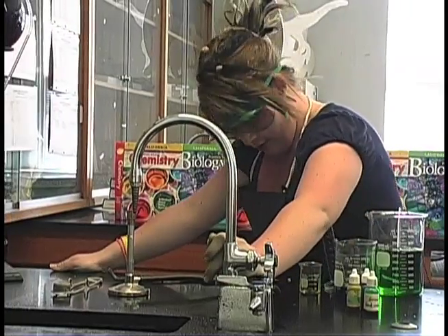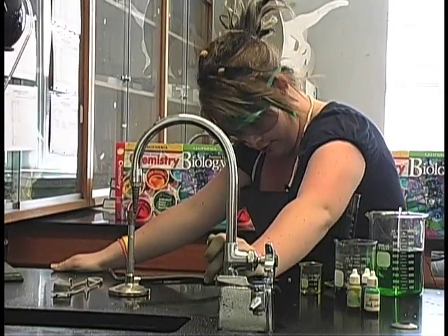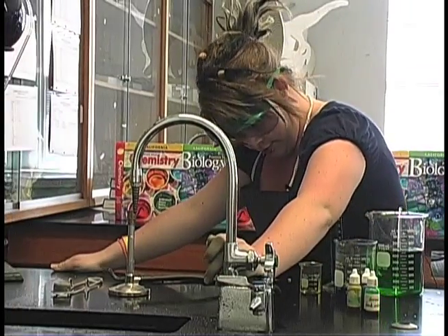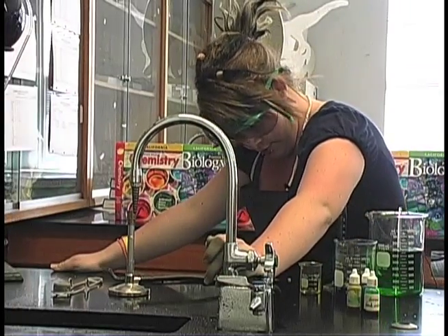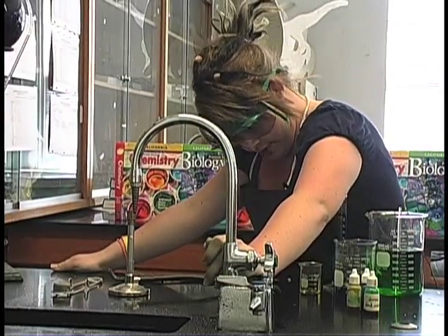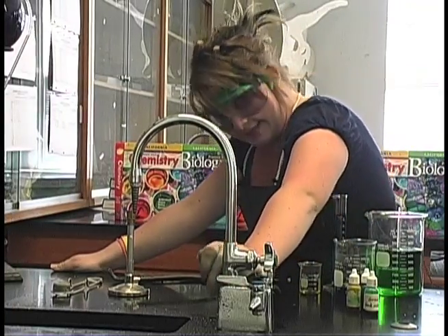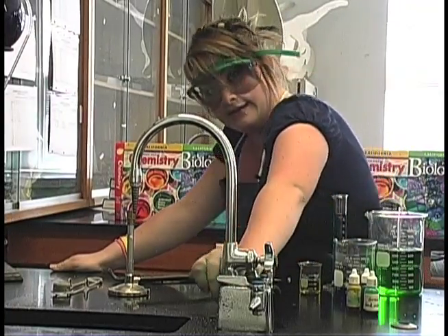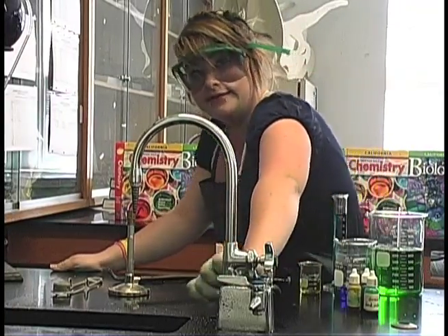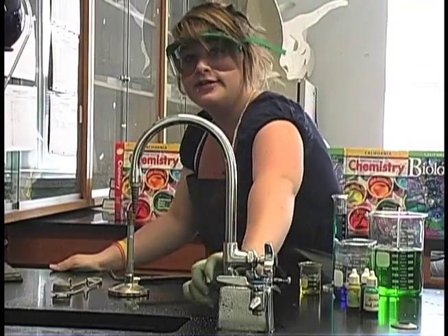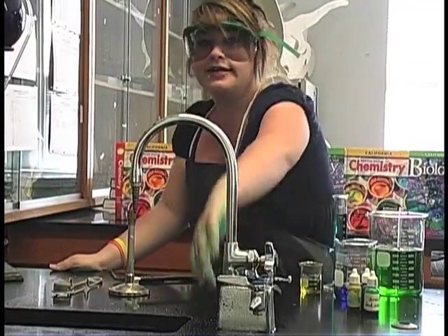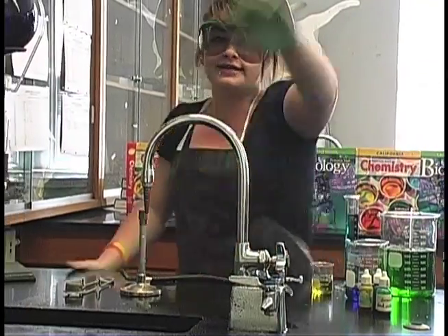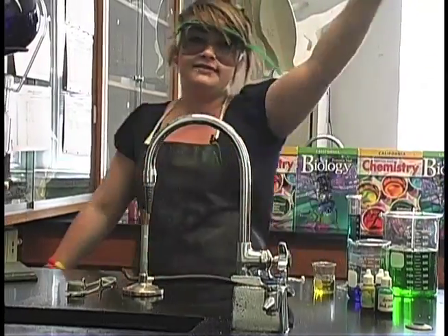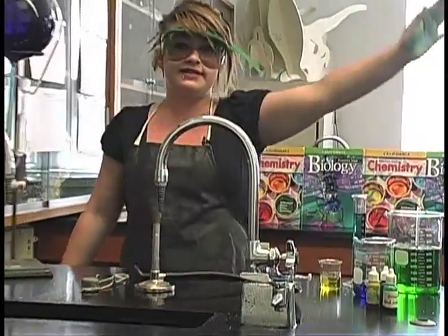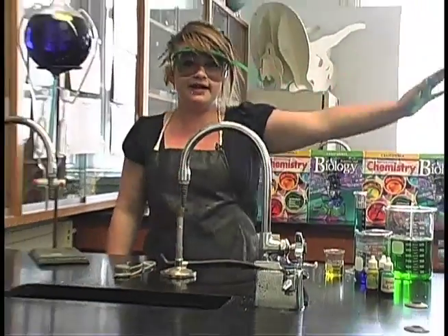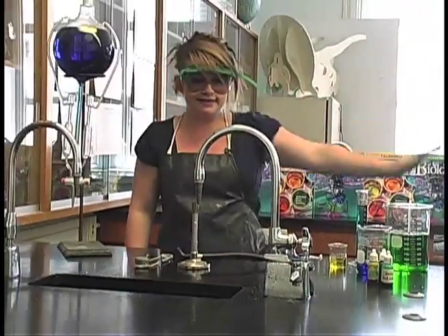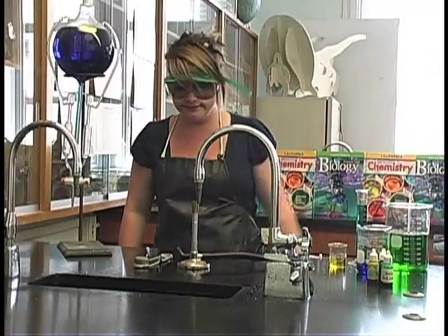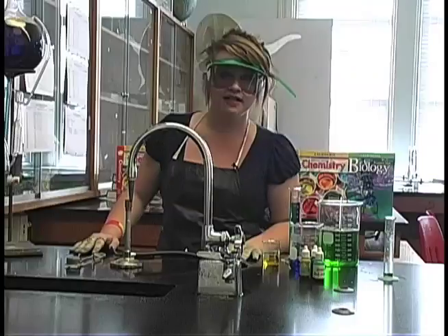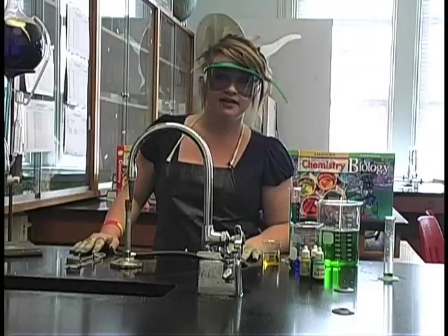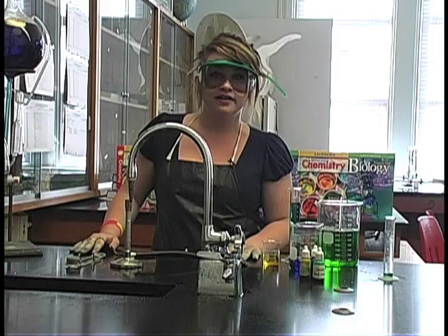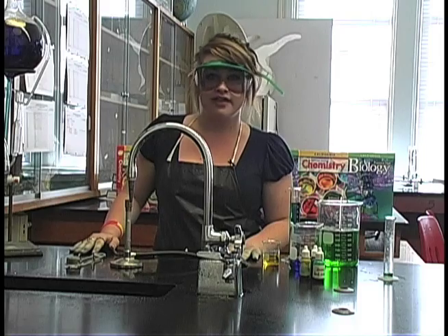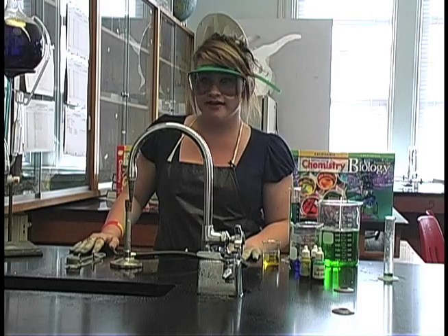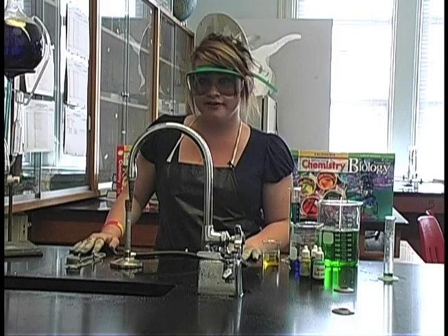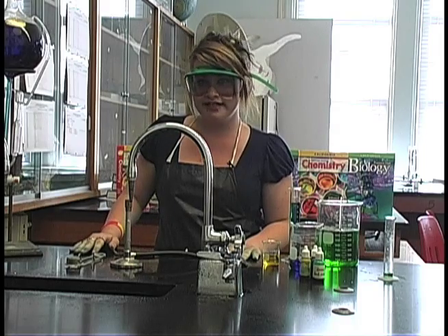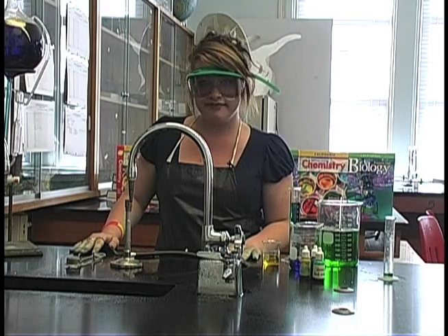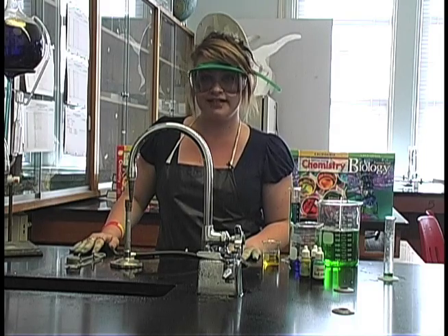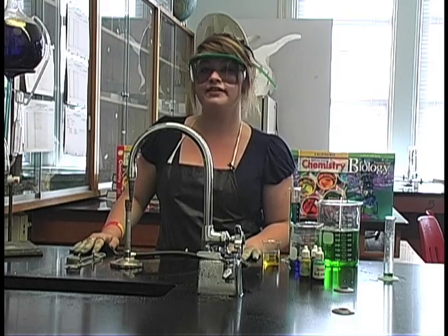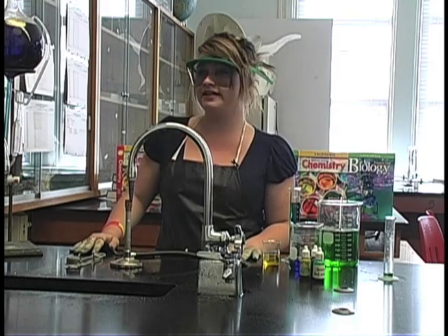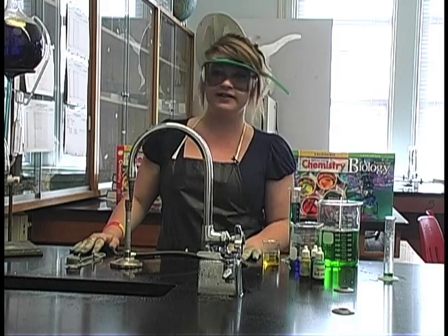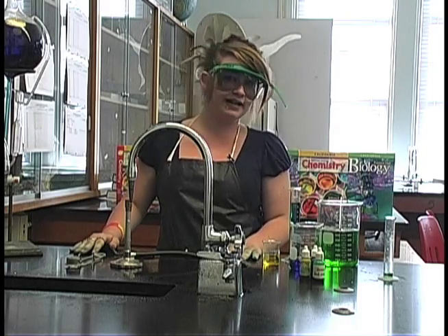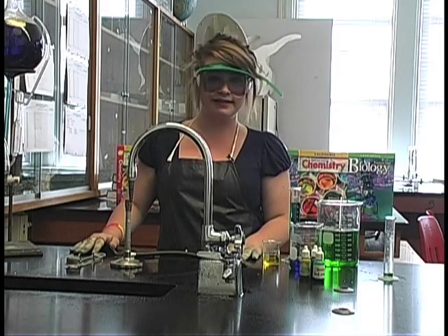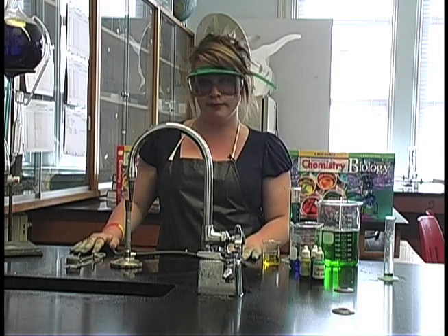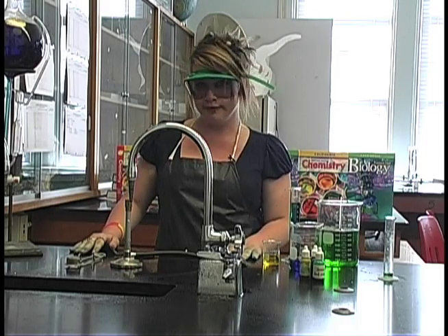Oh, that's not good. Safety Sally. That concludes Safety Sally's Safety Science Lab Rules.